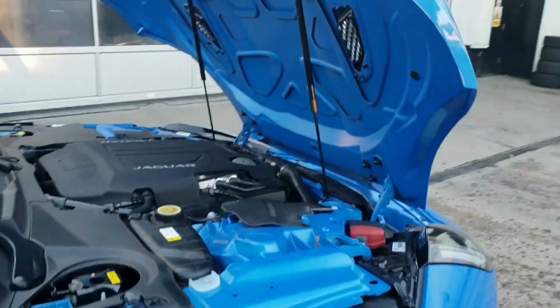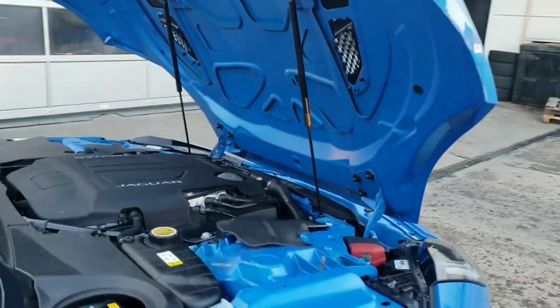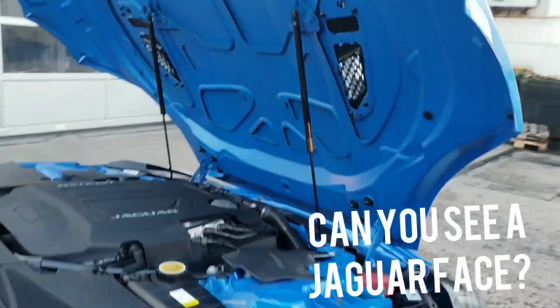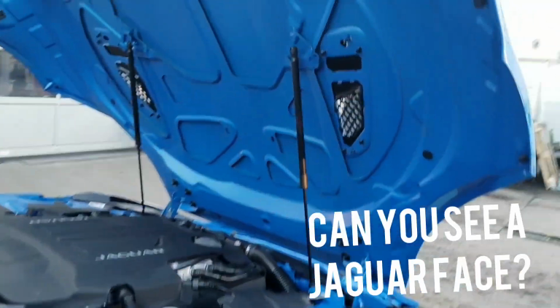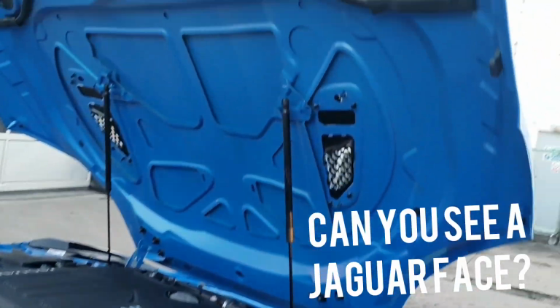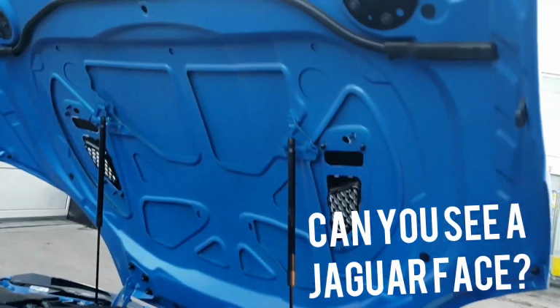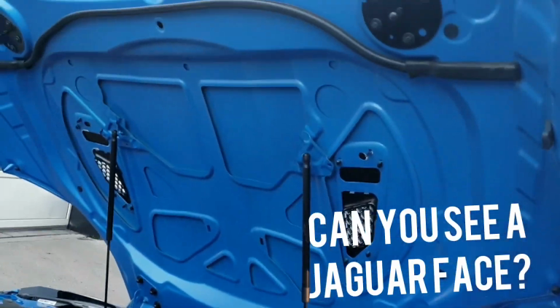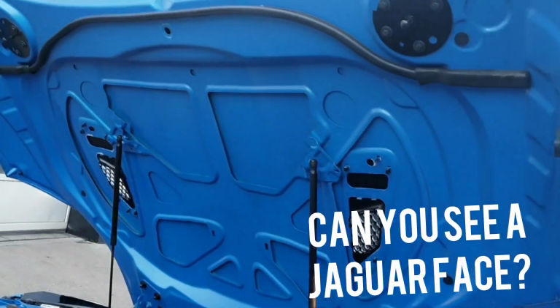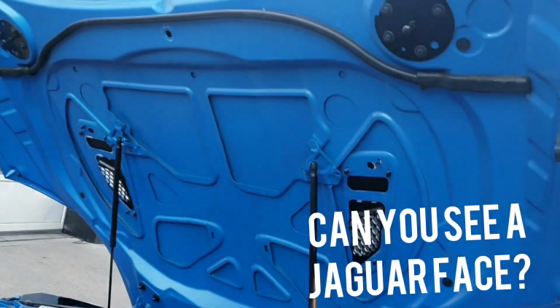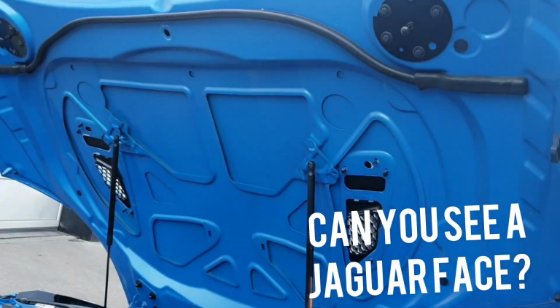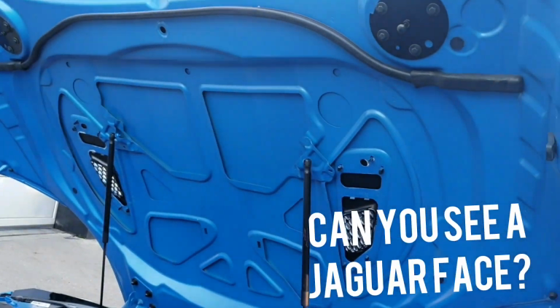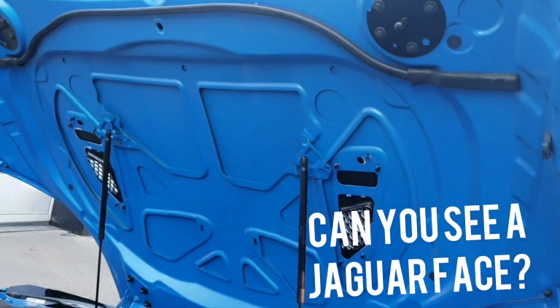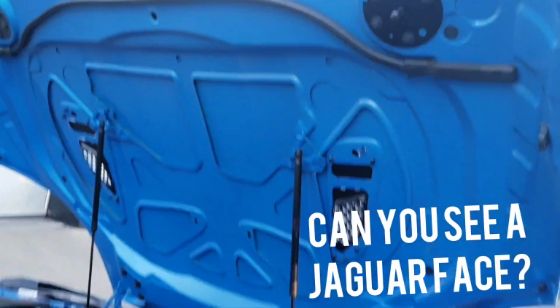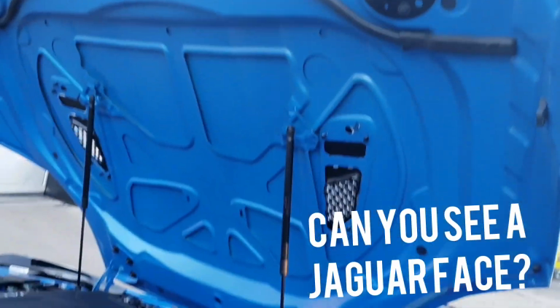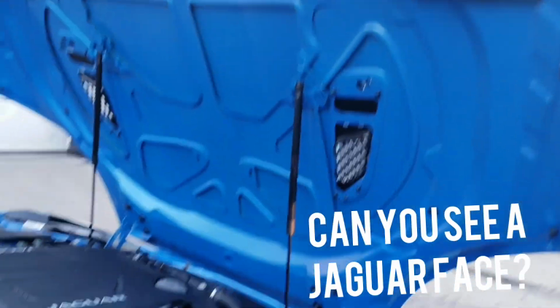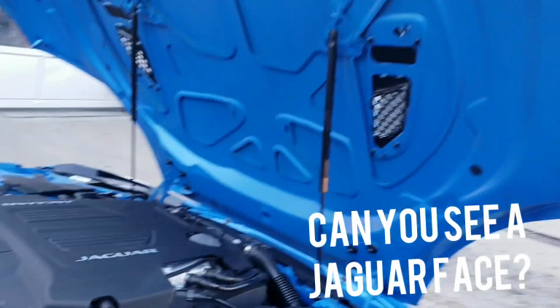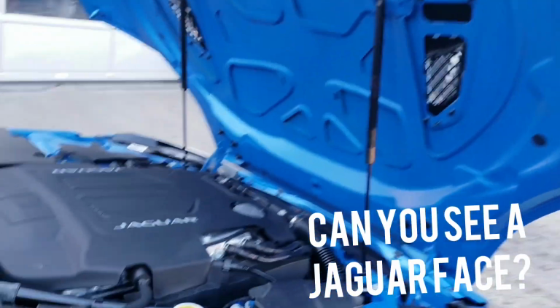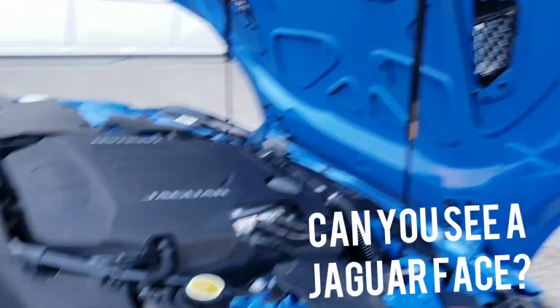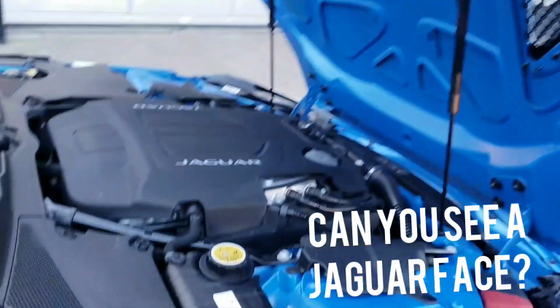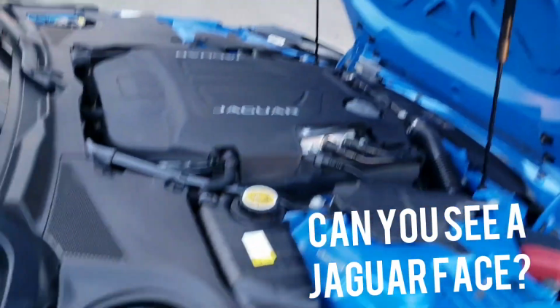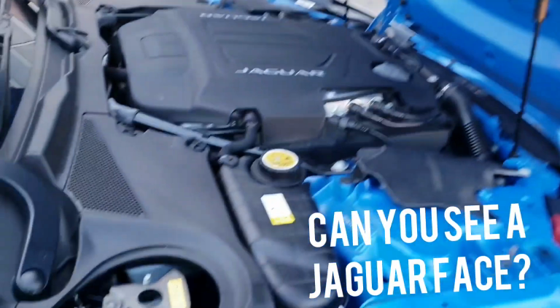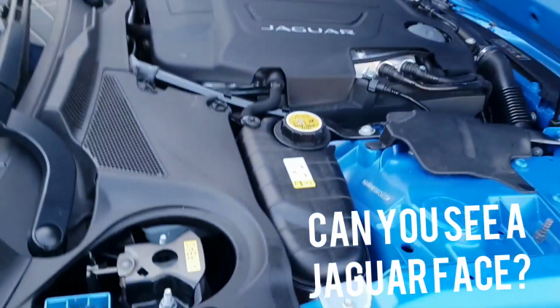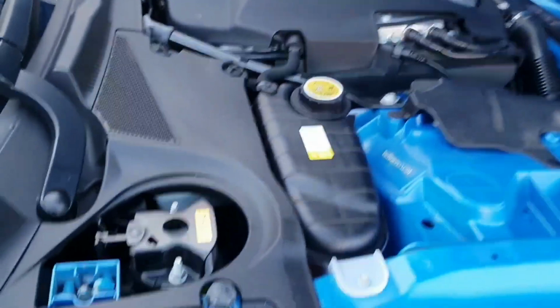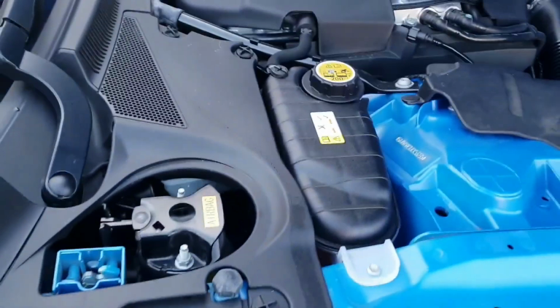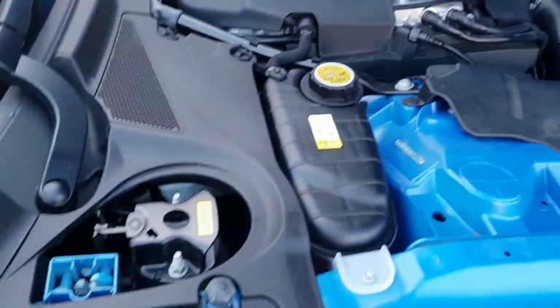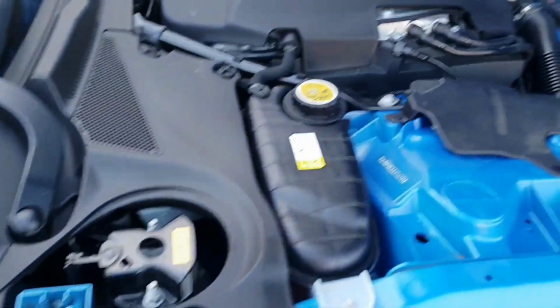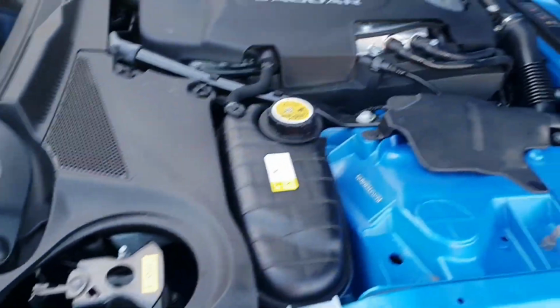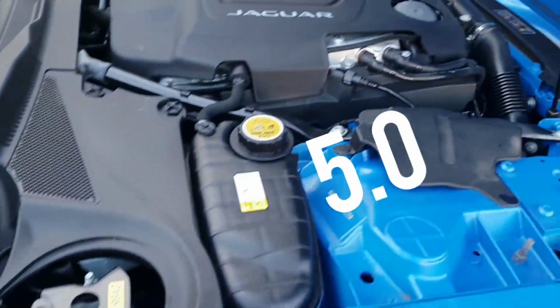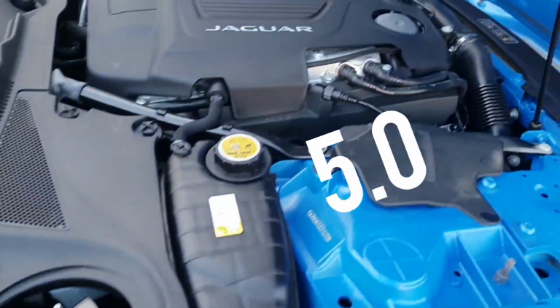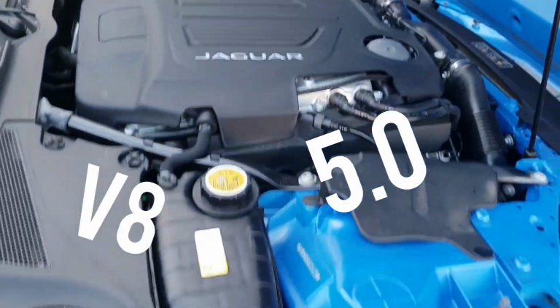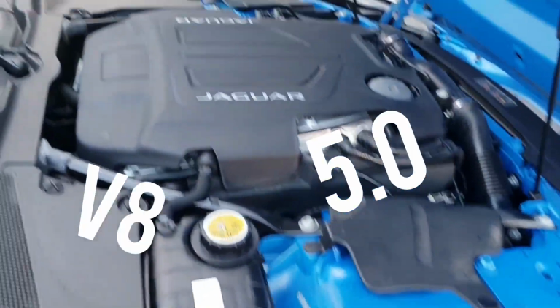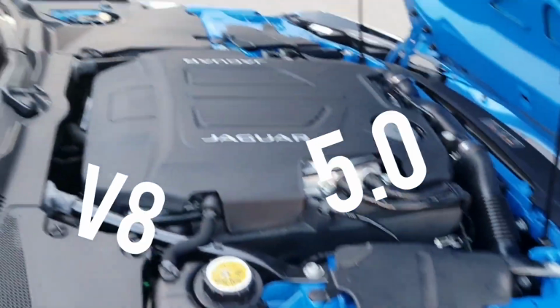Can you see a Jaguar face? Apparently there's a Jaguar face underneath the bonnet.